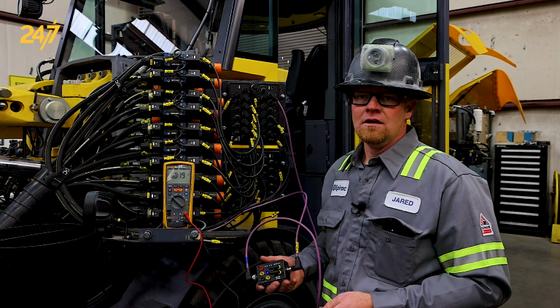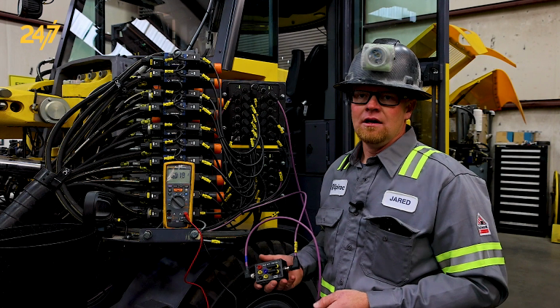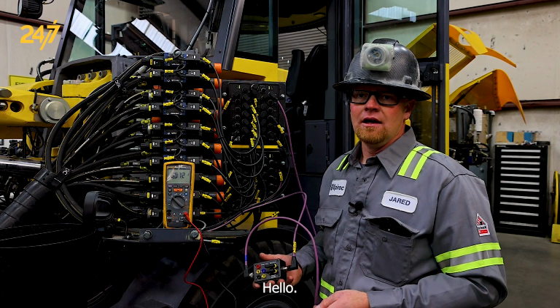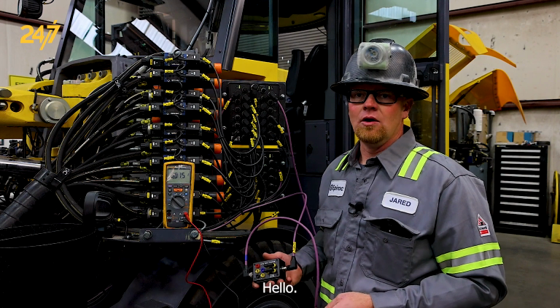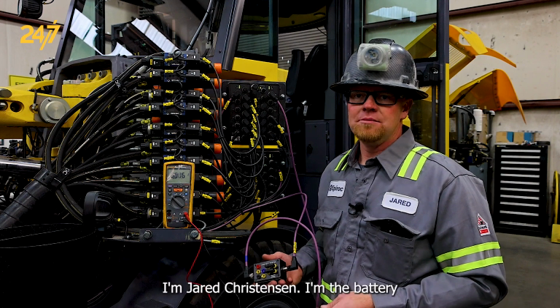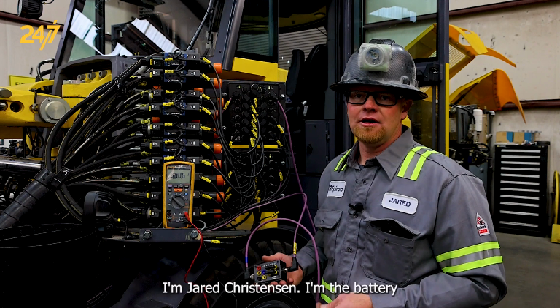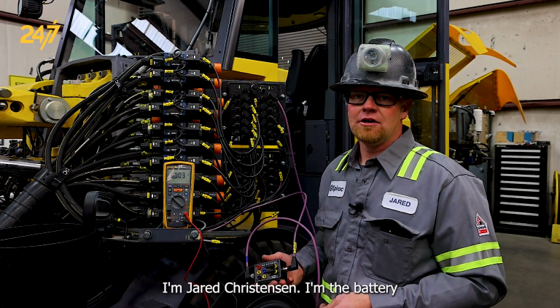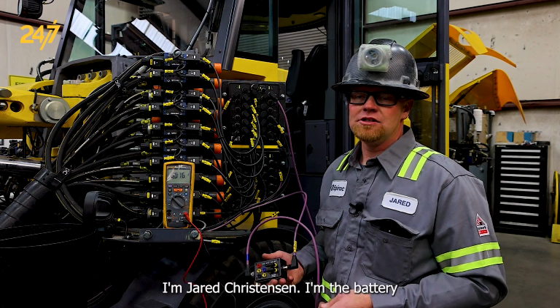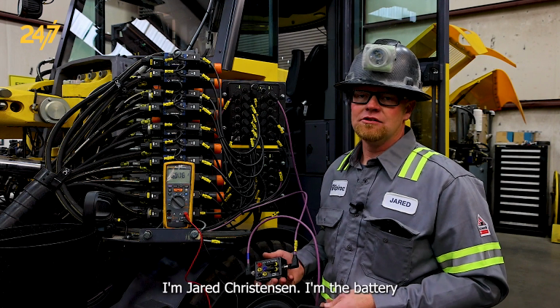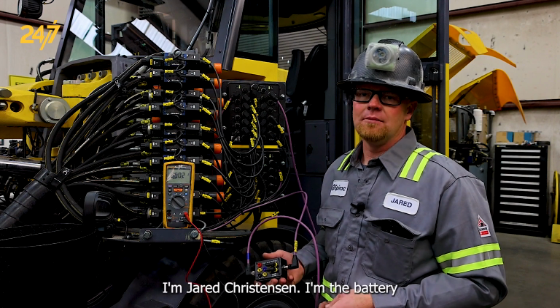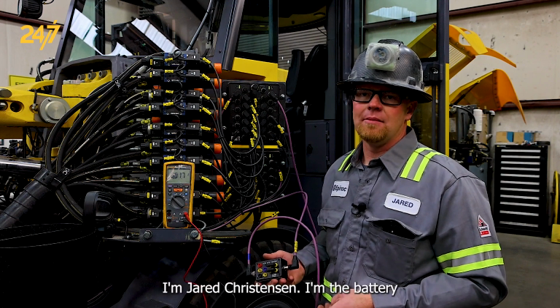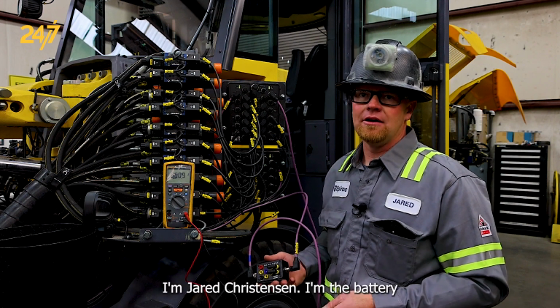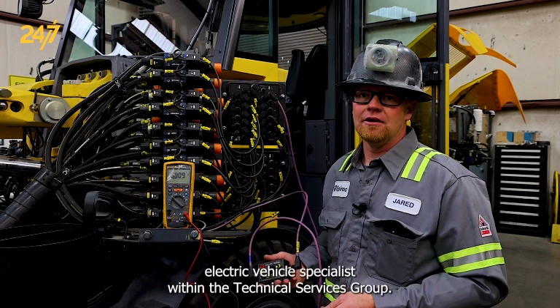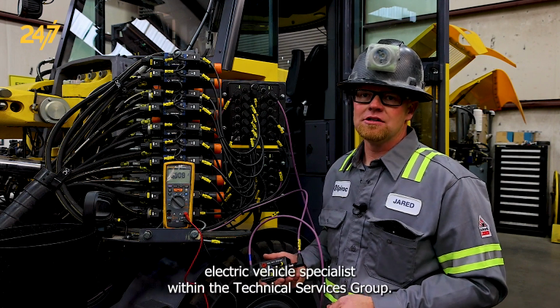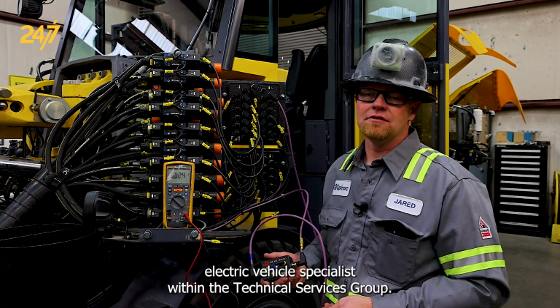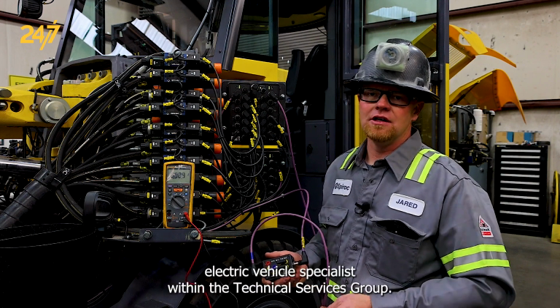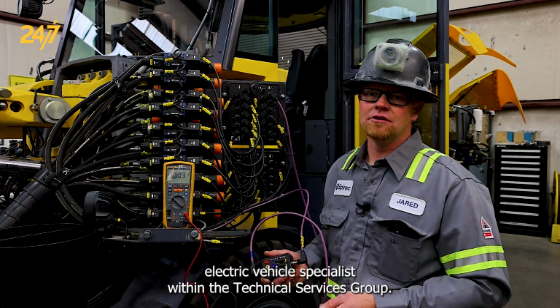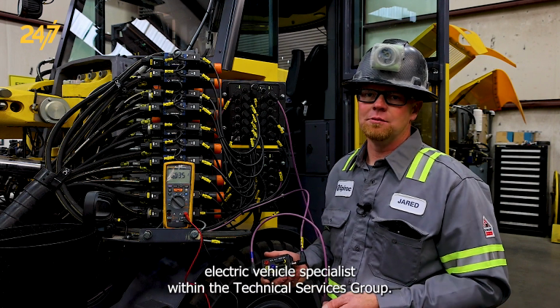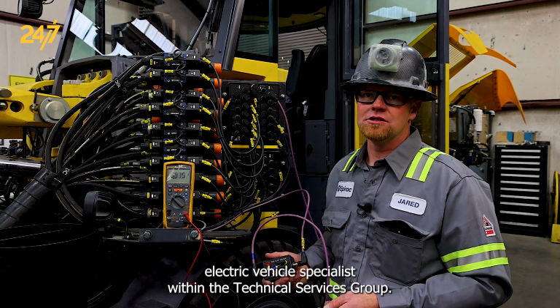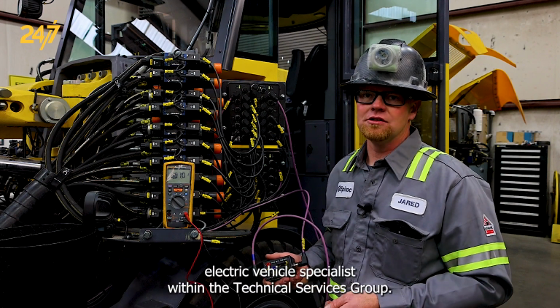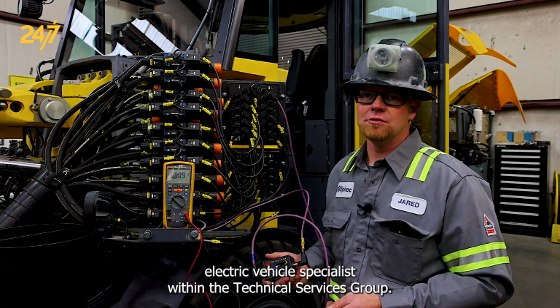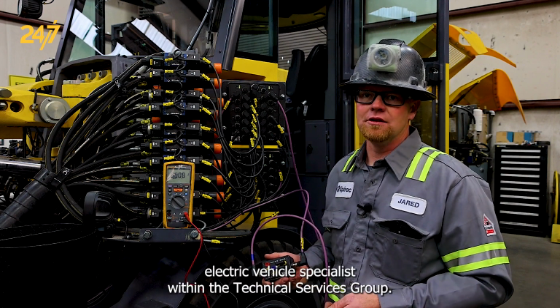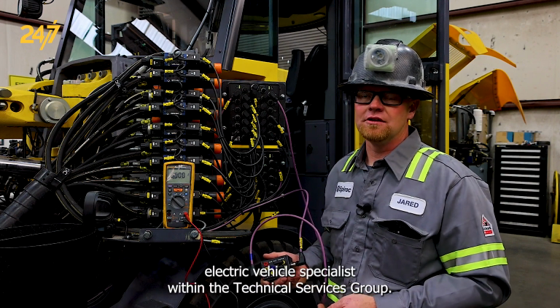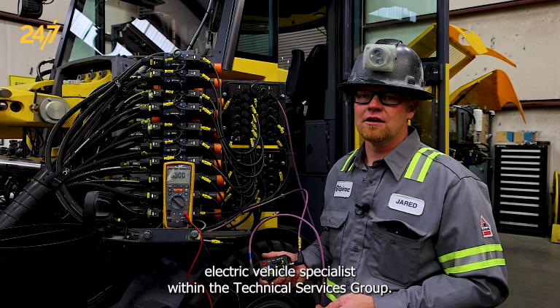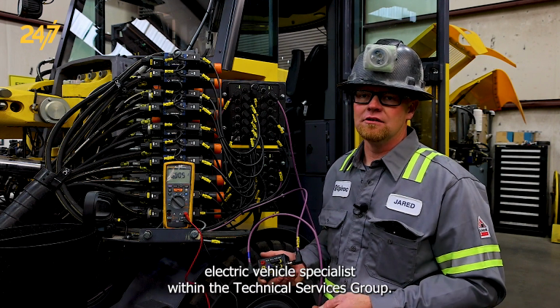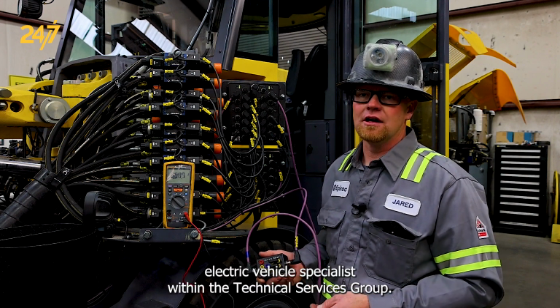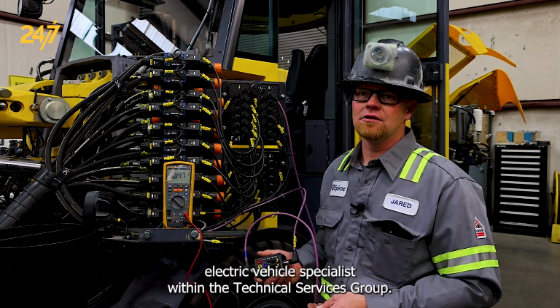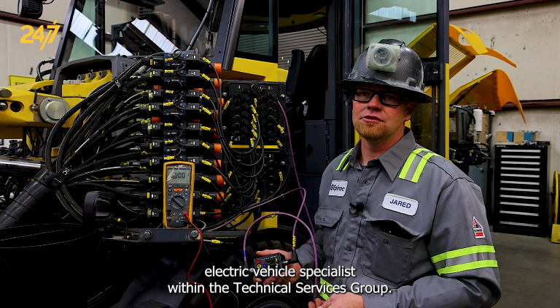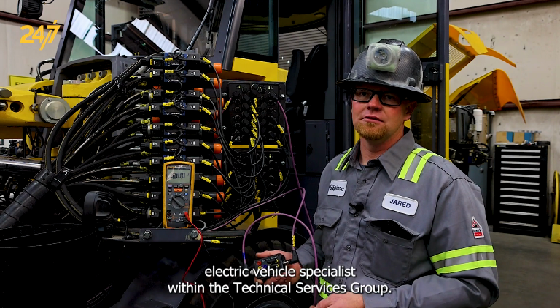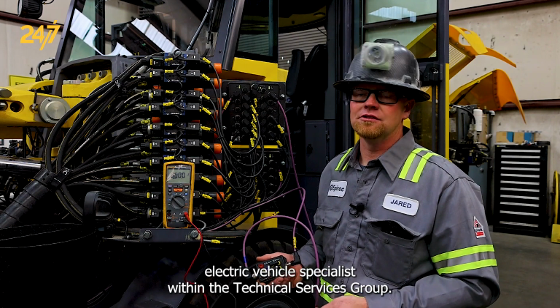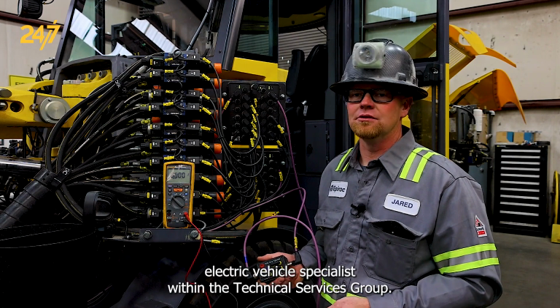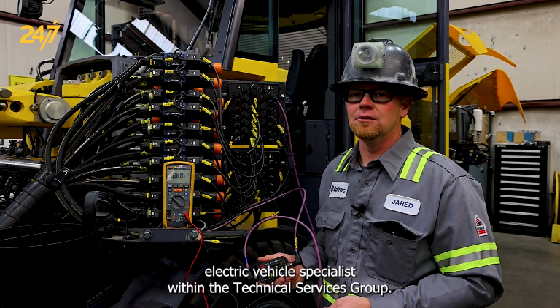Hello, I'm Jared Christensen. I'm the battery electric vehicle specialist within the technical services group.